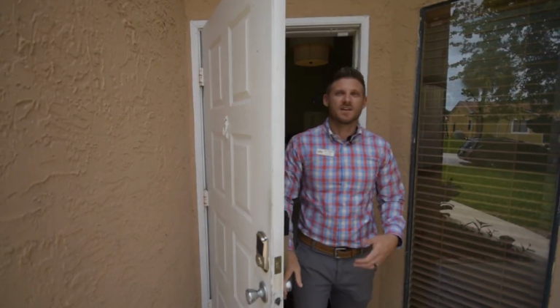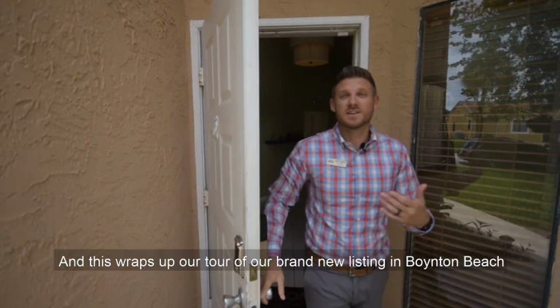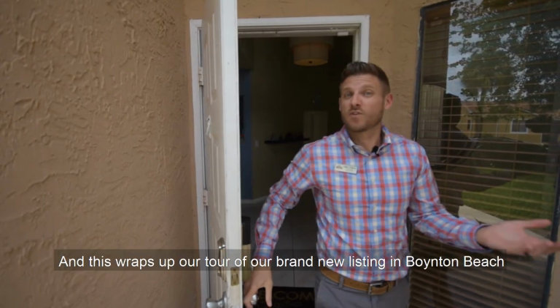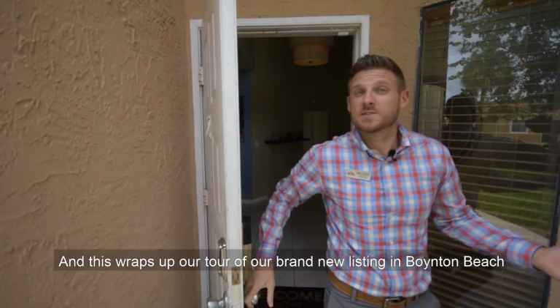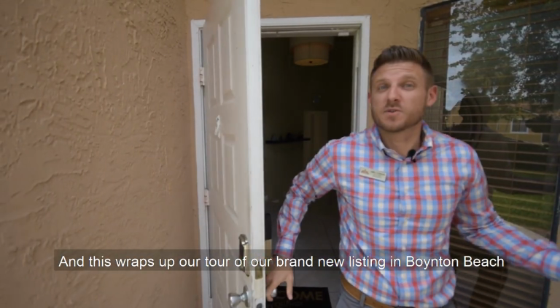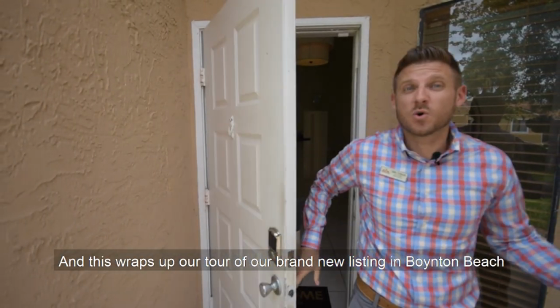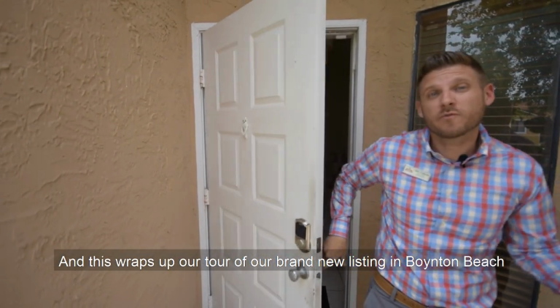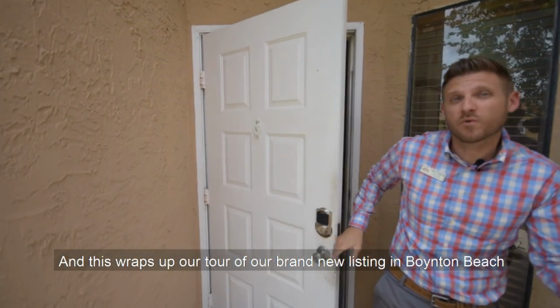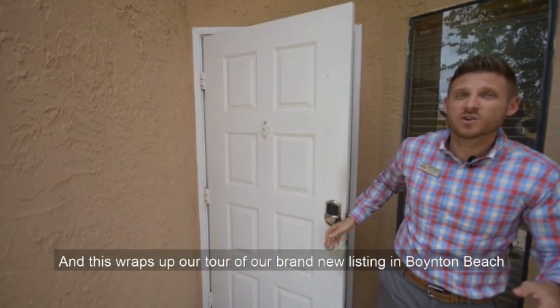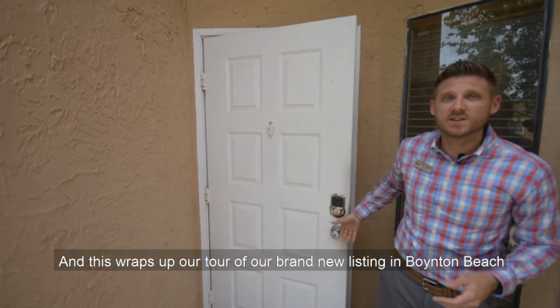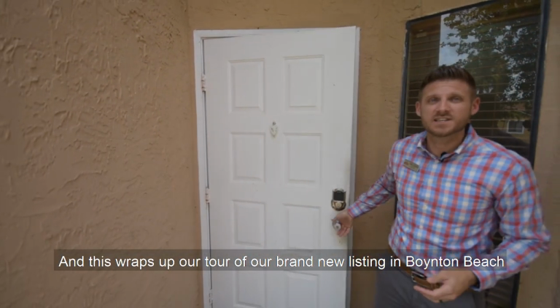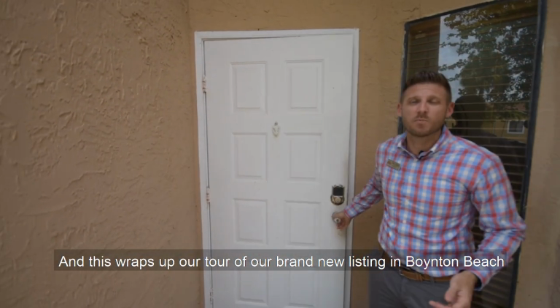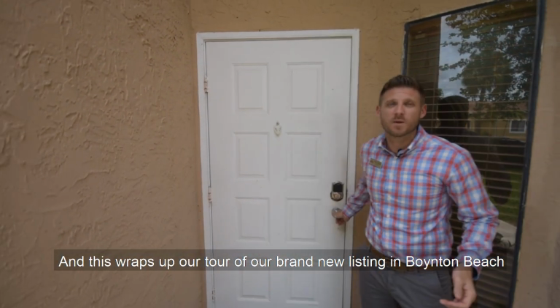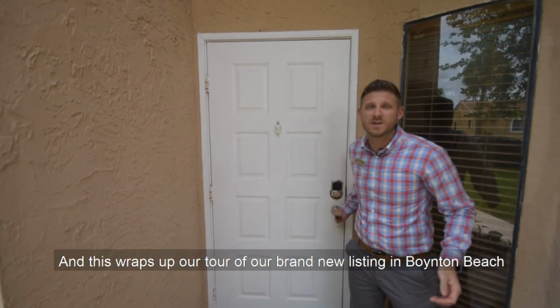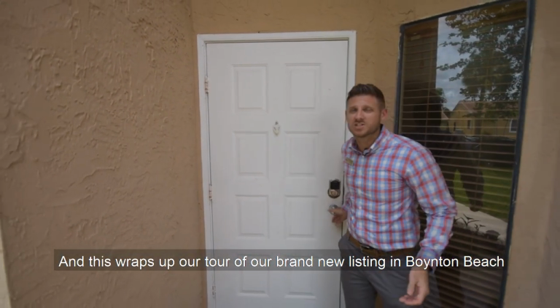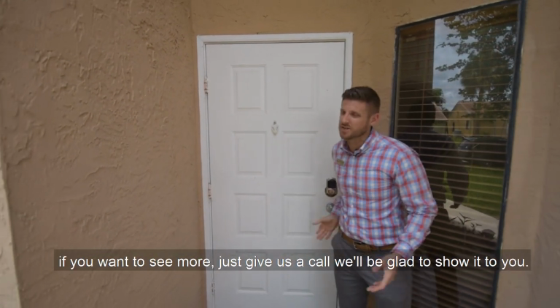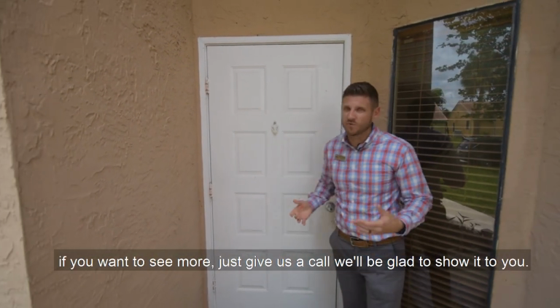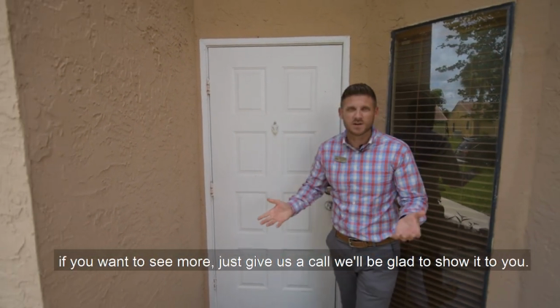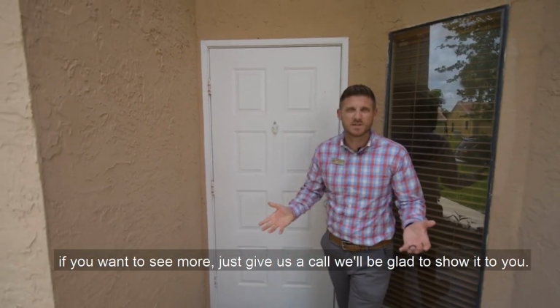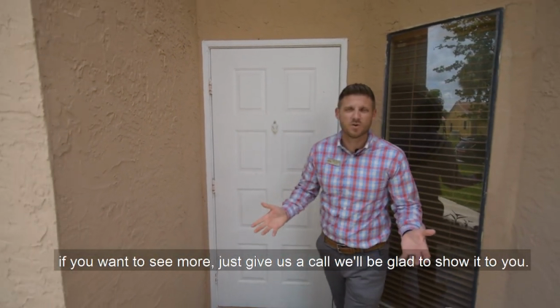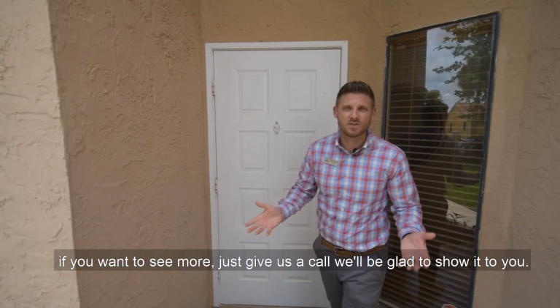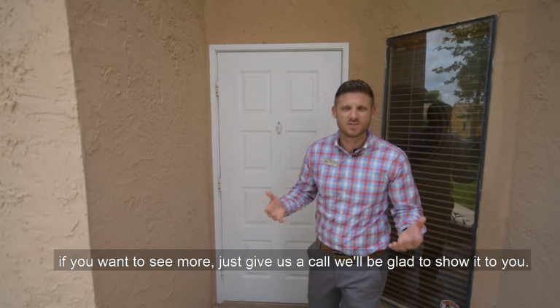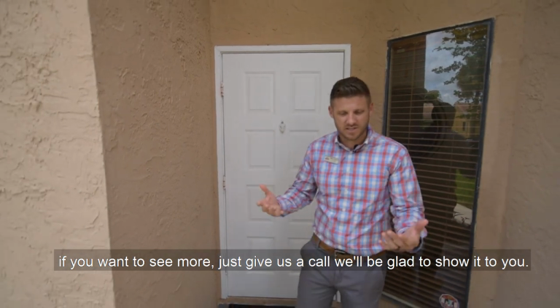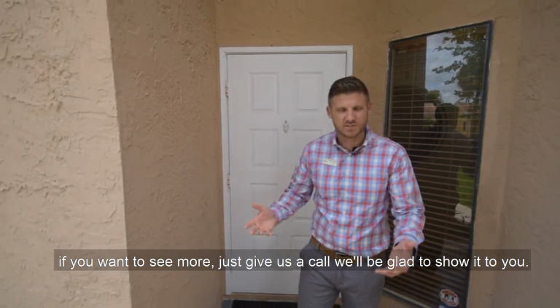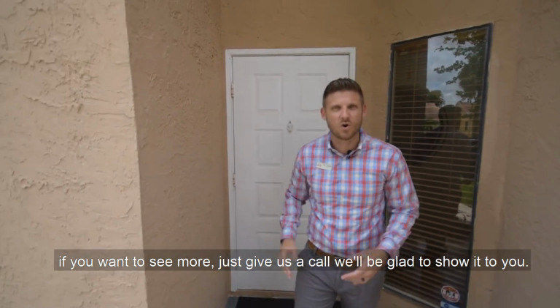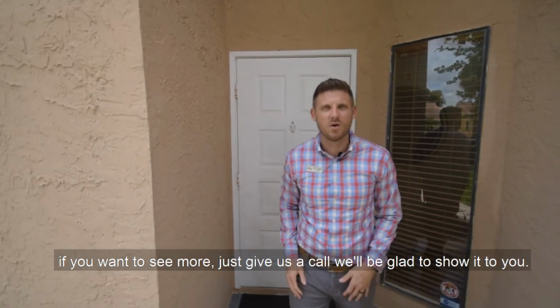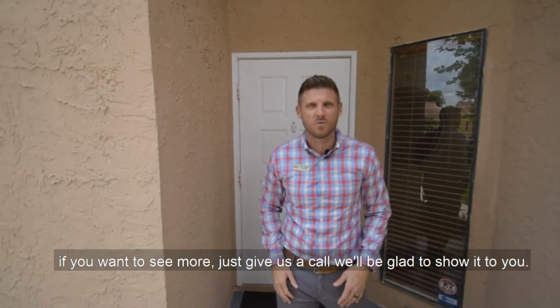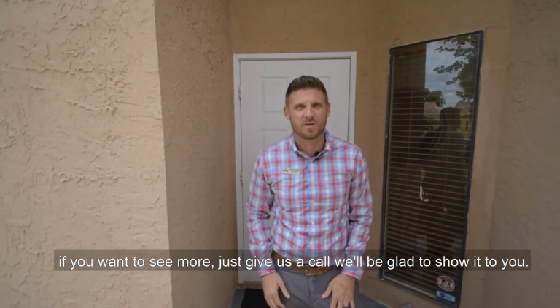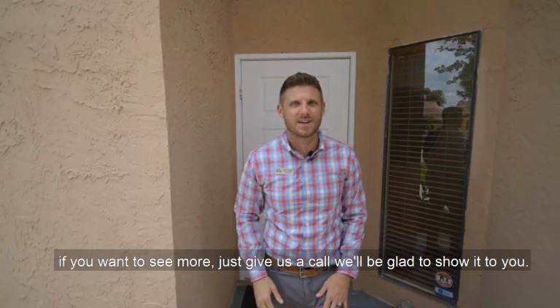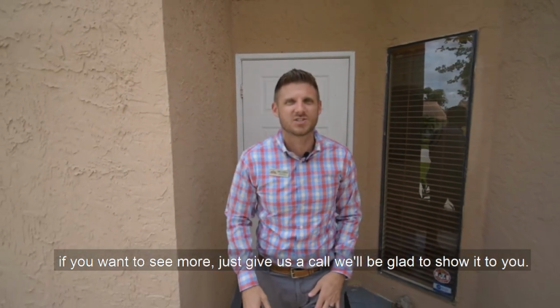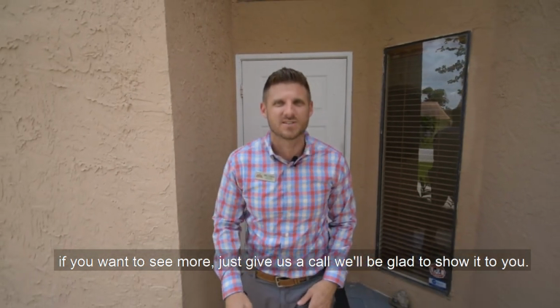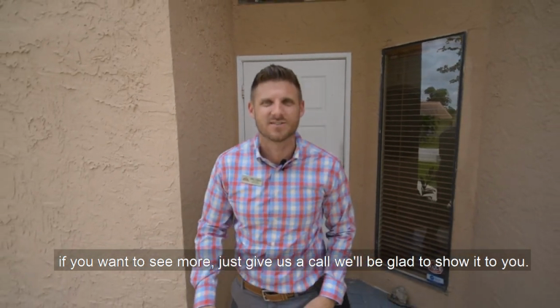And this wraps up our tour of our brand new listing in Boynton Beach. If you want to see more, just give us a call — we'll be glad to show it to you.